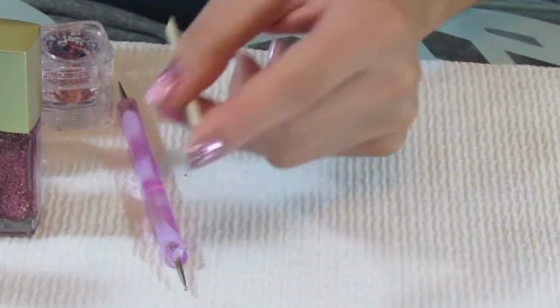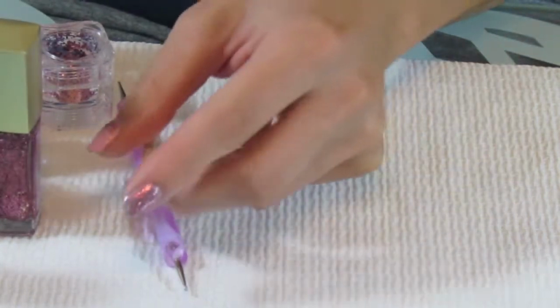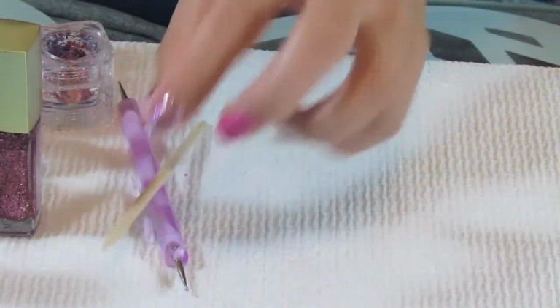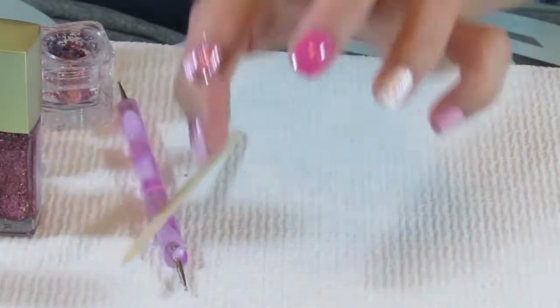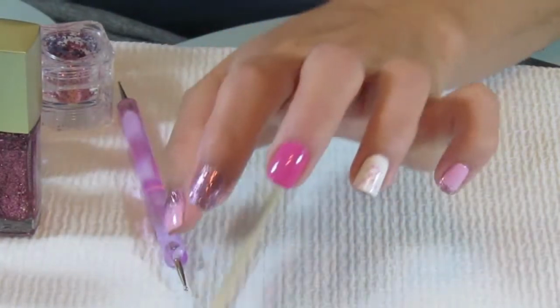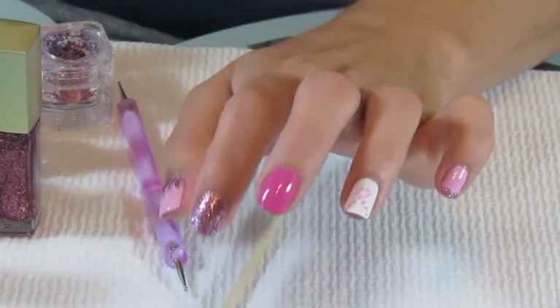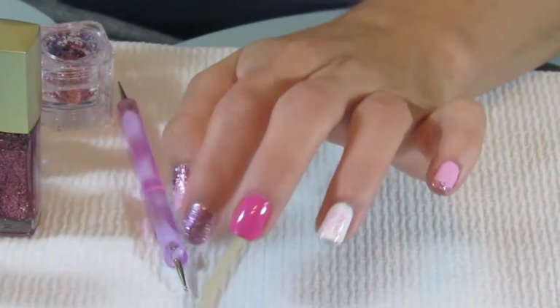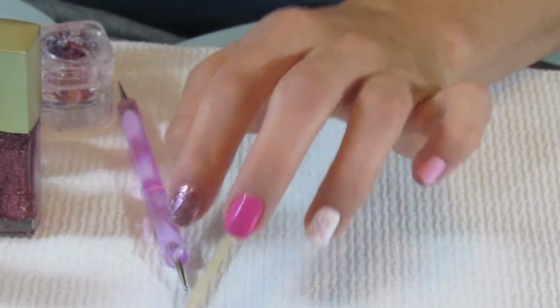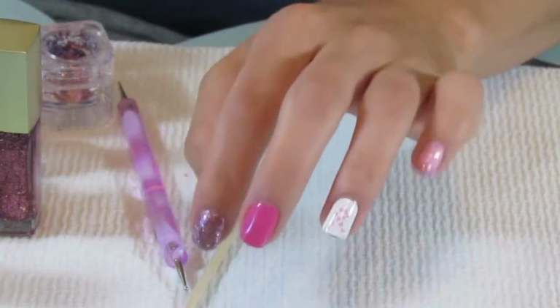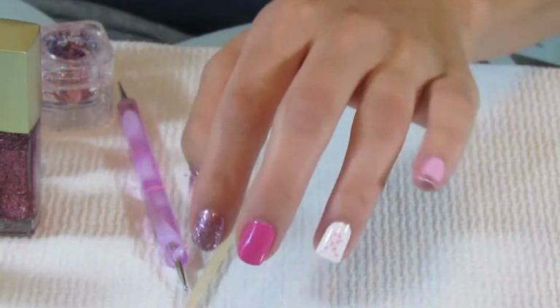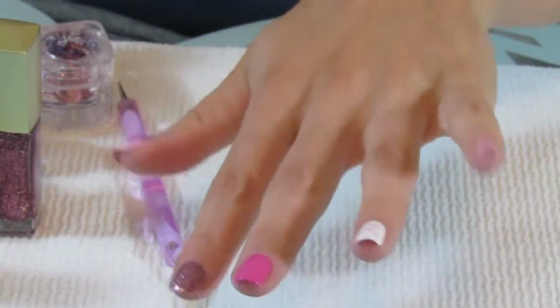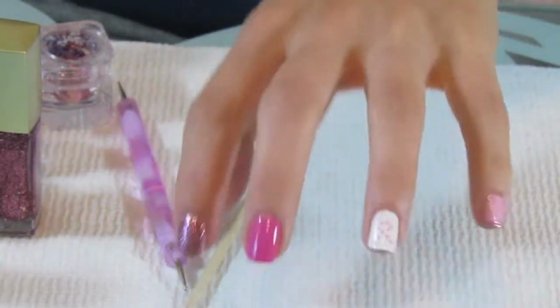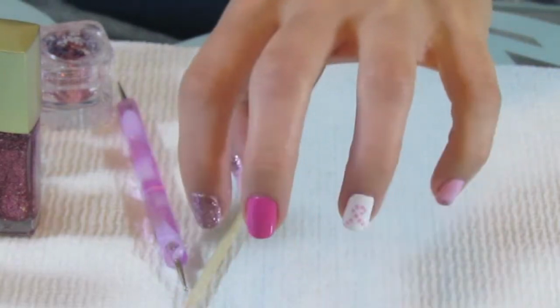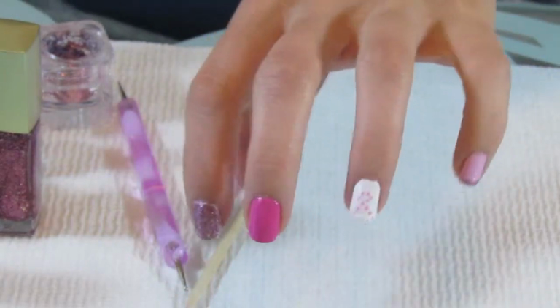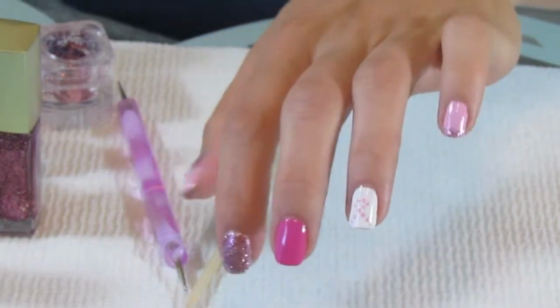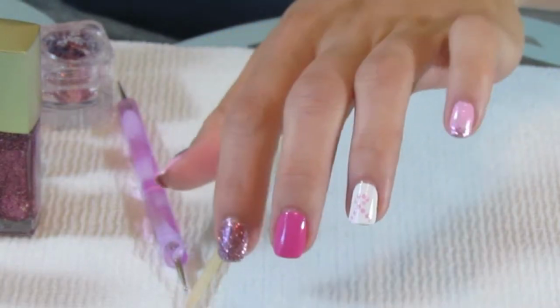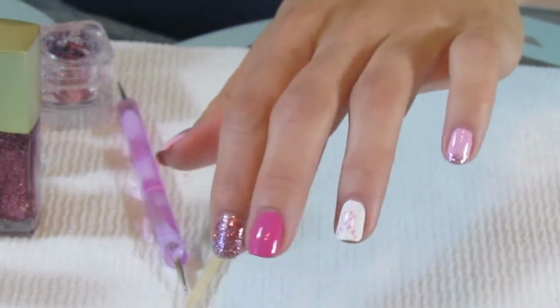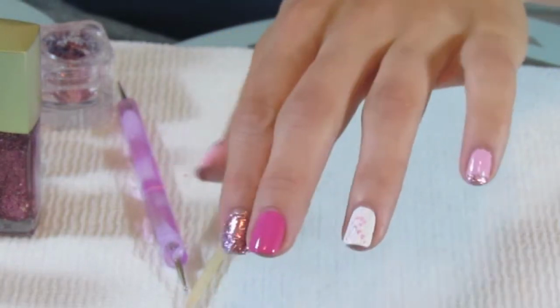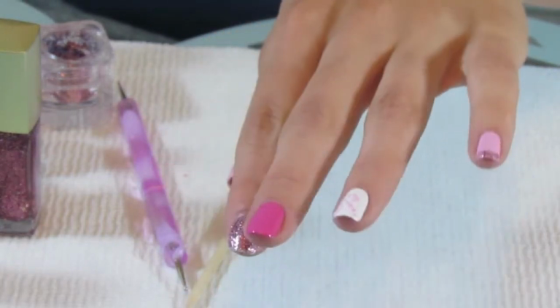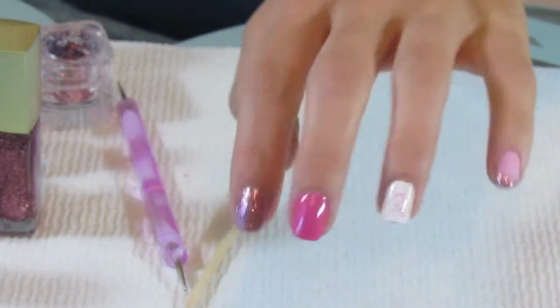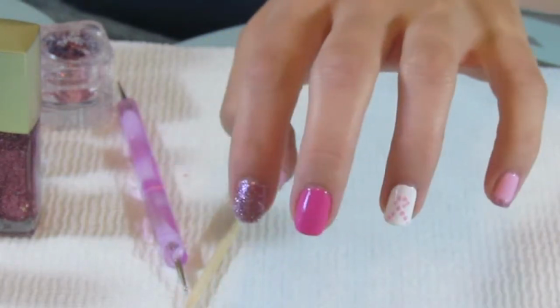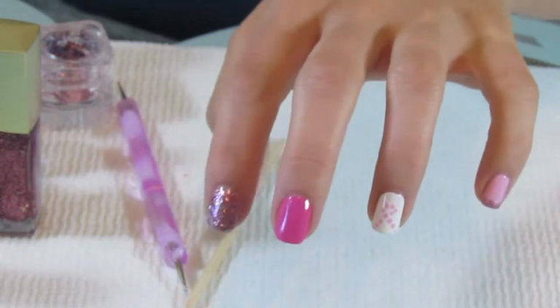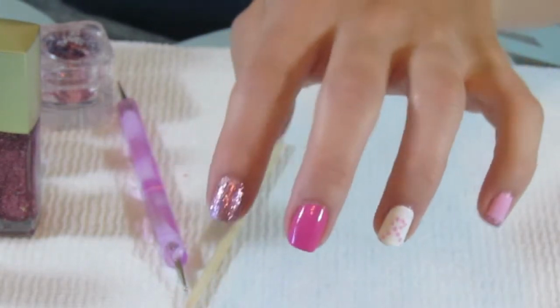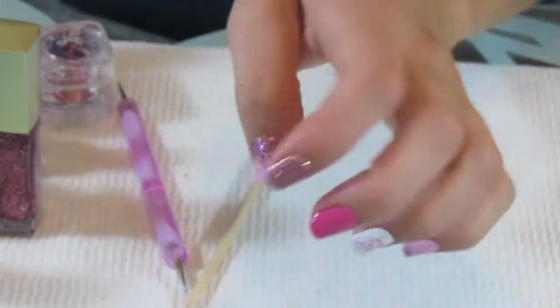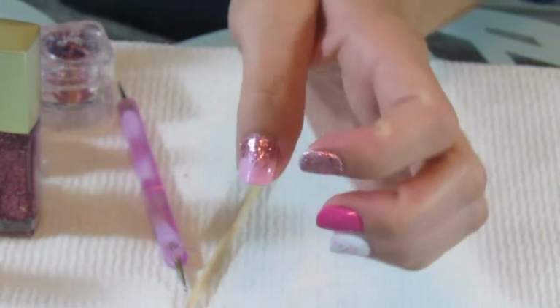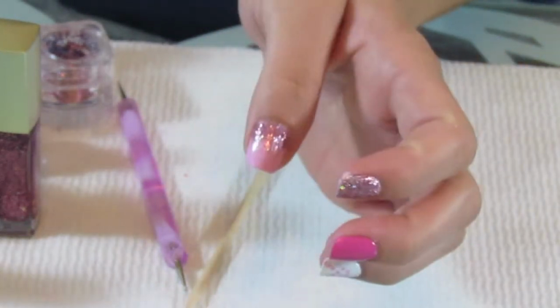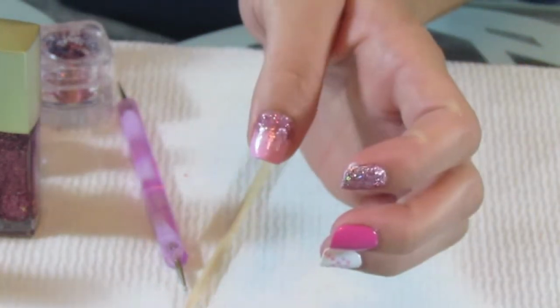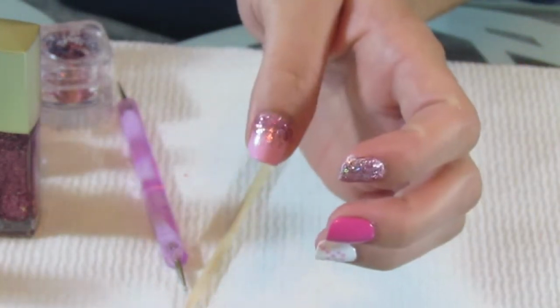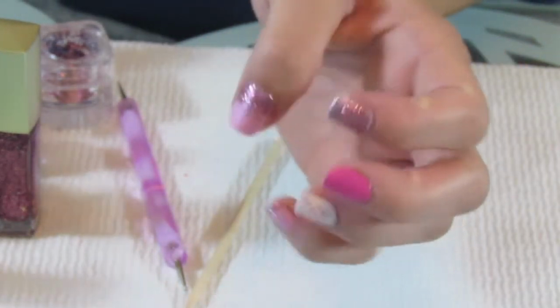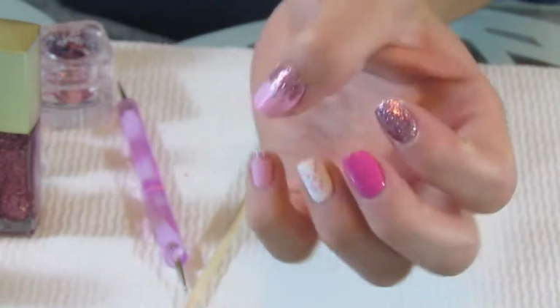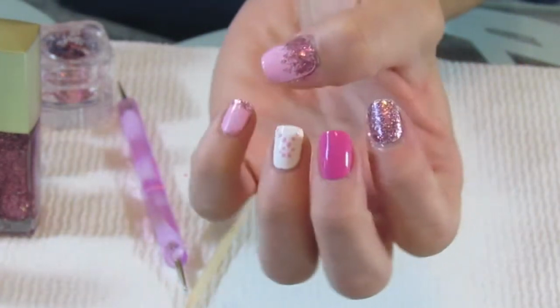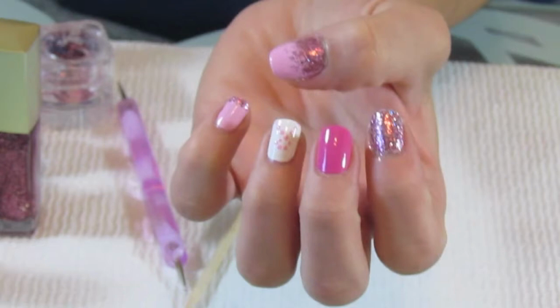So if you want to see how to do this nail art for breast cancer awareness, then keep watching and I'll show you exactly how to do it.